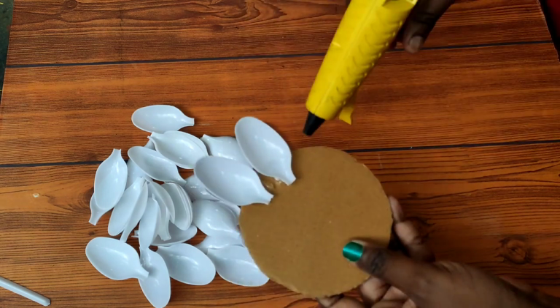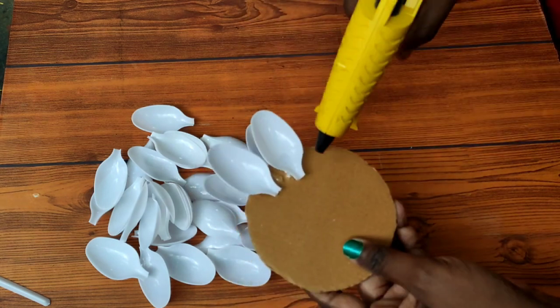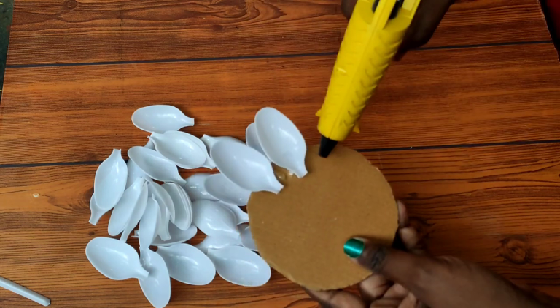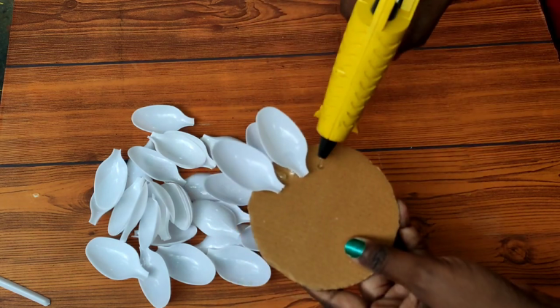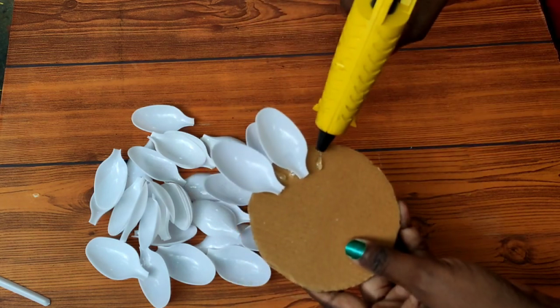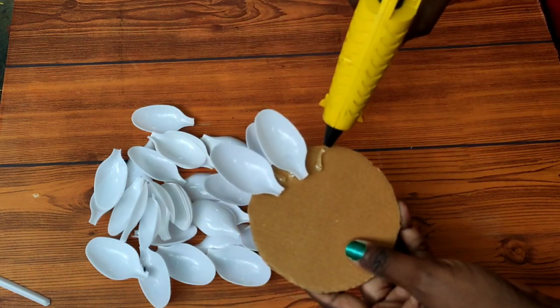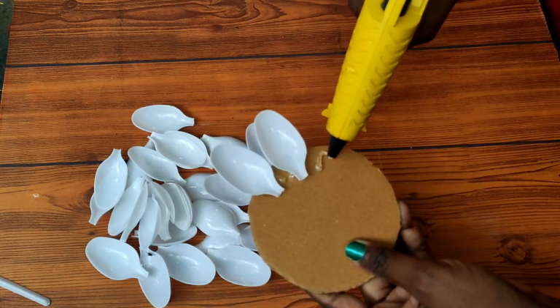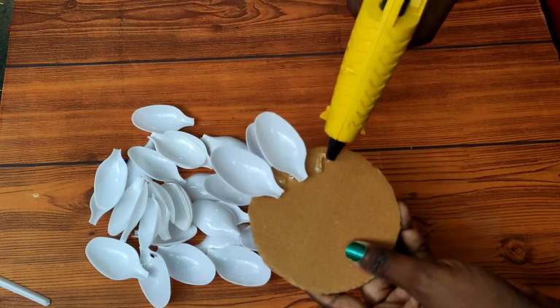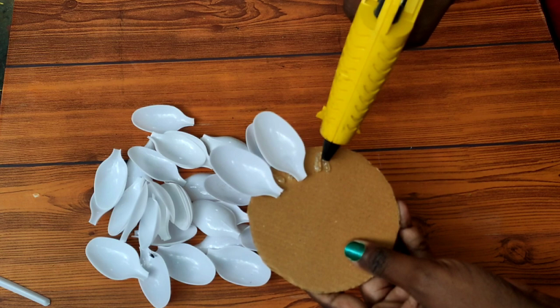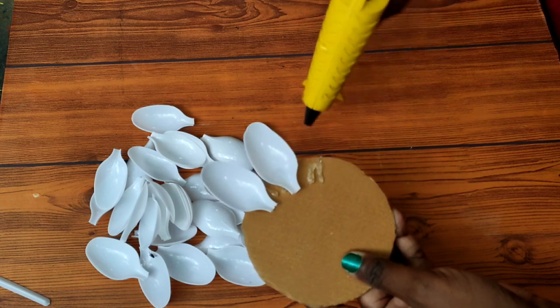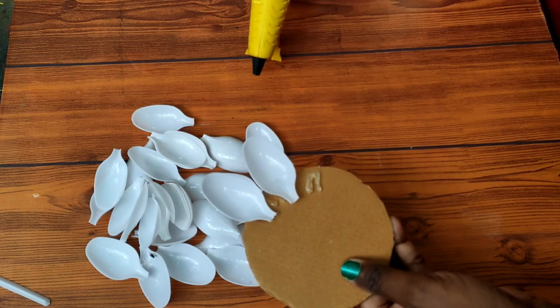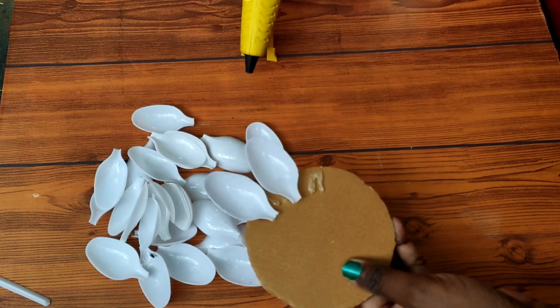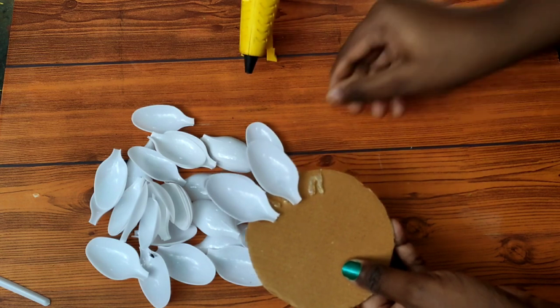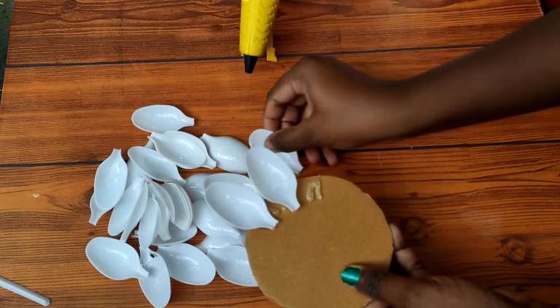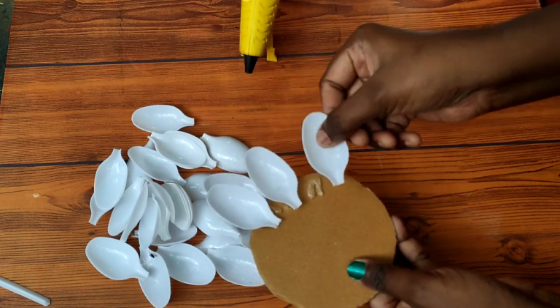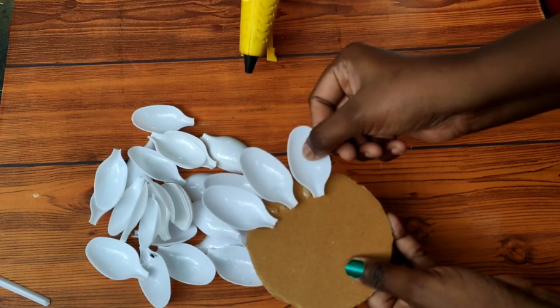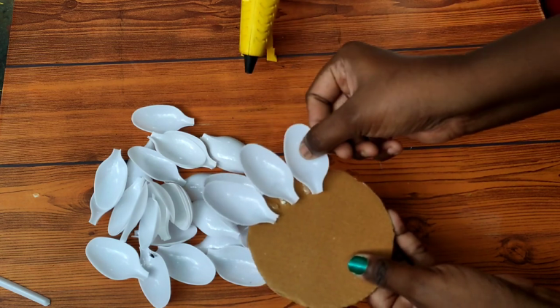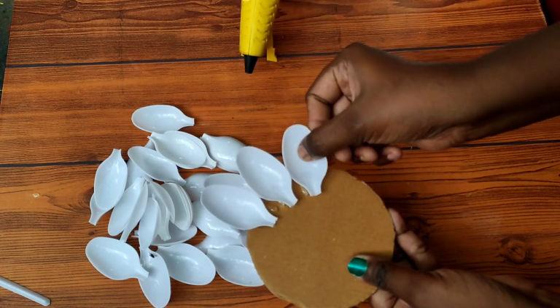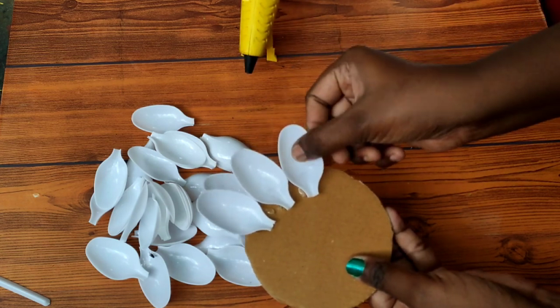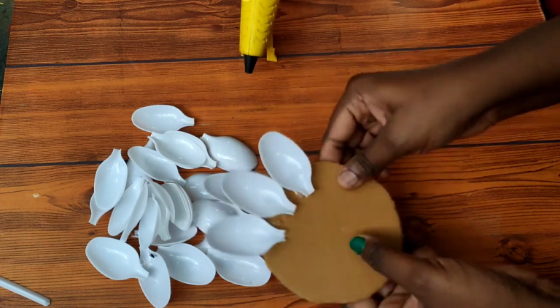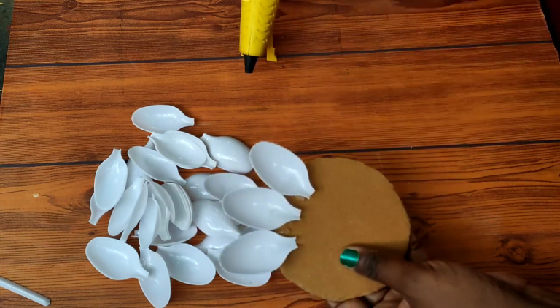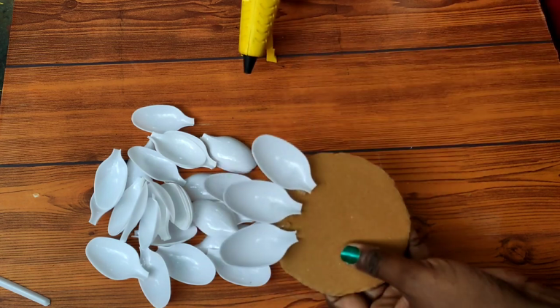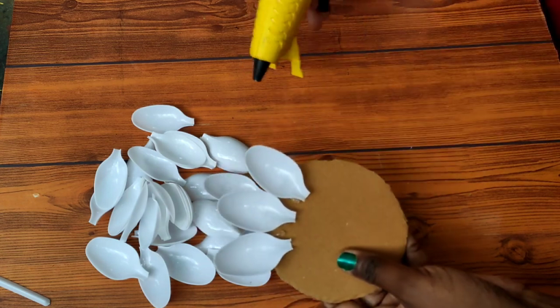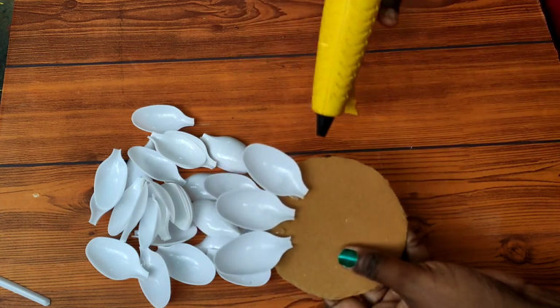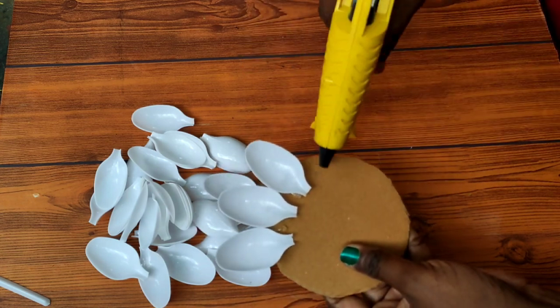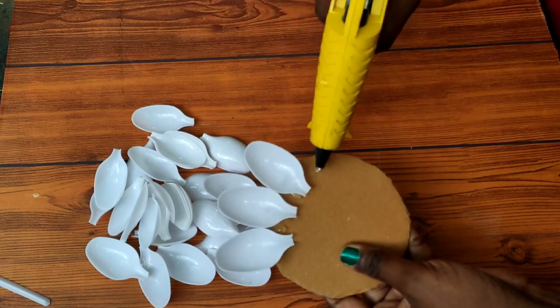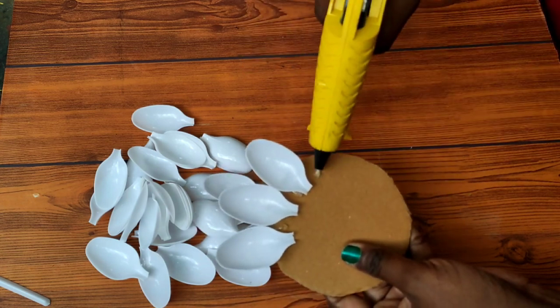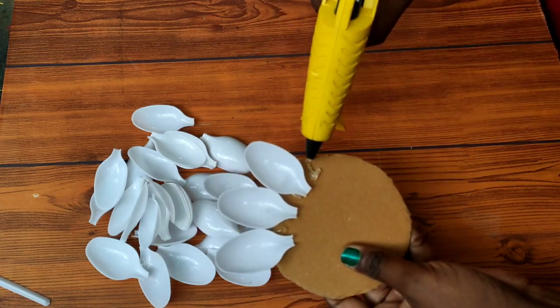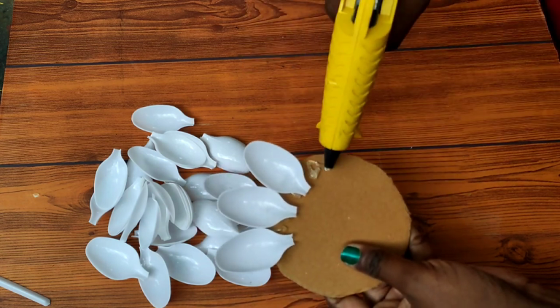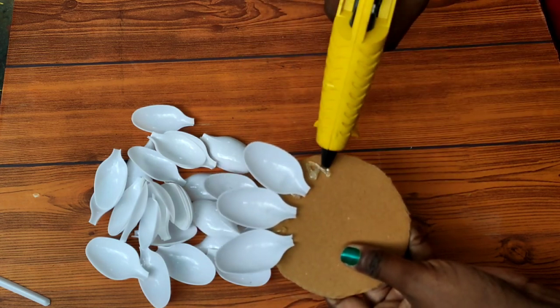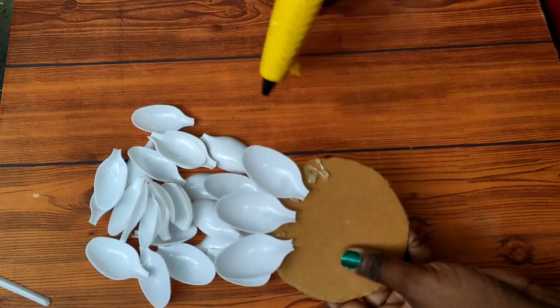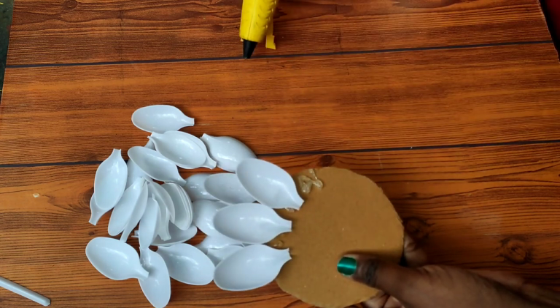I'll use the Lotus flower. I'll use the glue gun — you can use the glue gun as well.